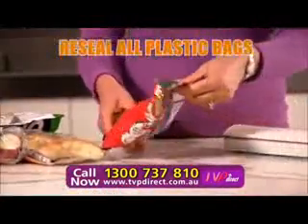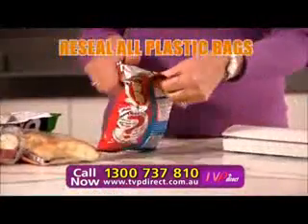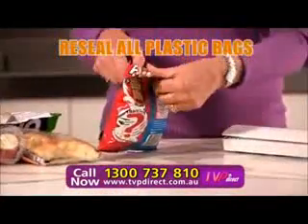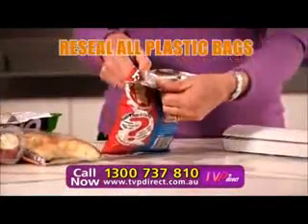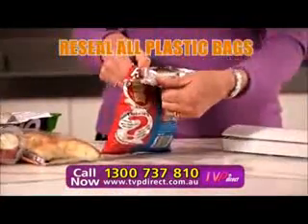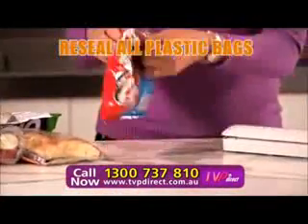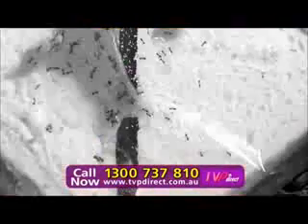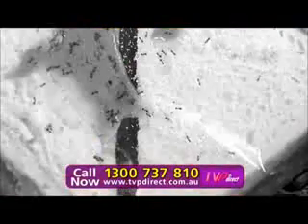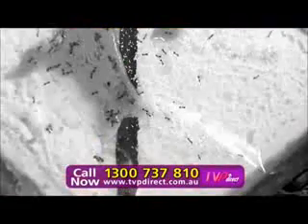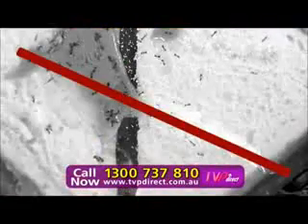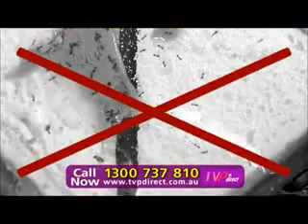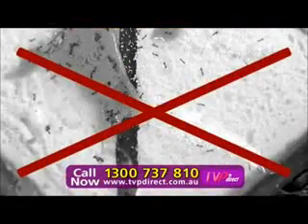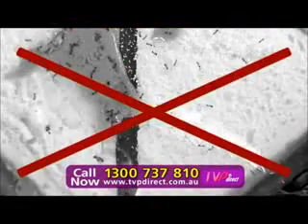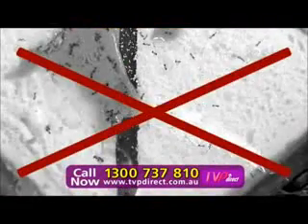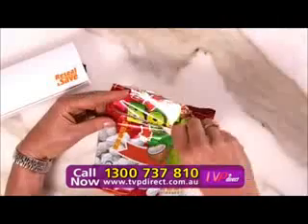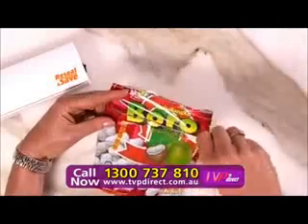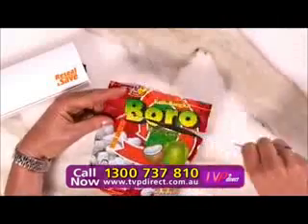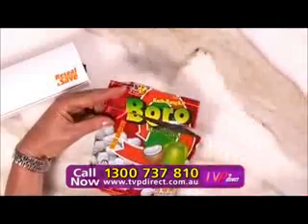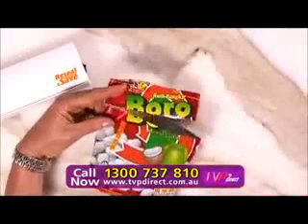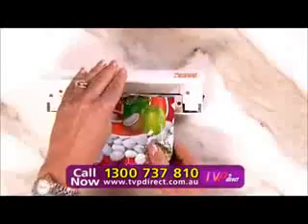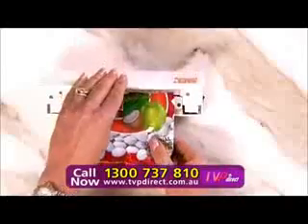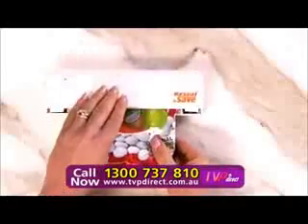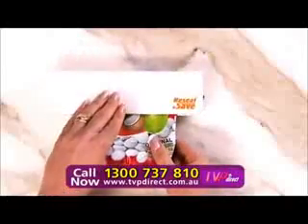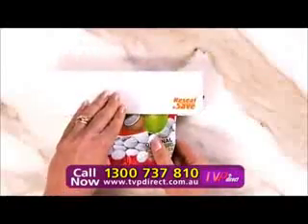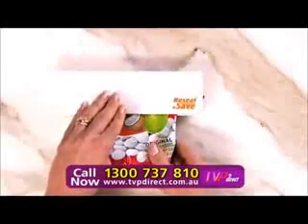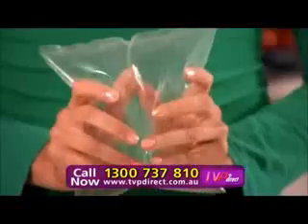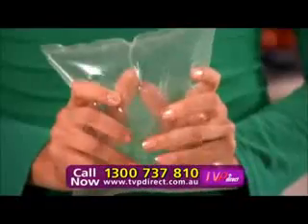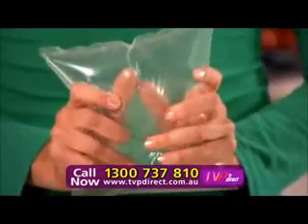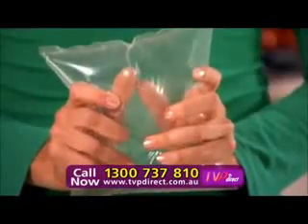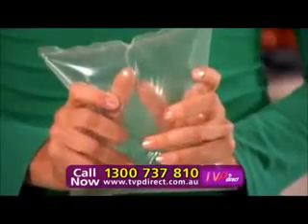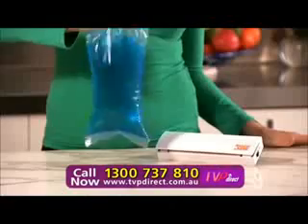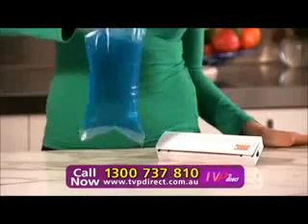Save the environment. Lock out unwanted nasties. It's easy. Just cut, place on the heating strip. It's now airtight and watertight.